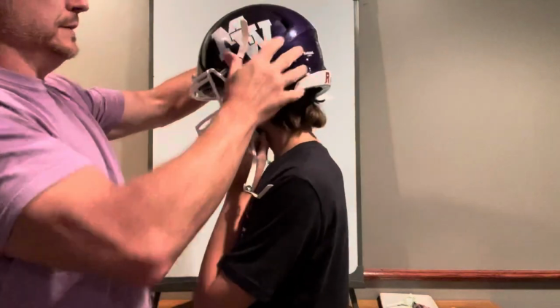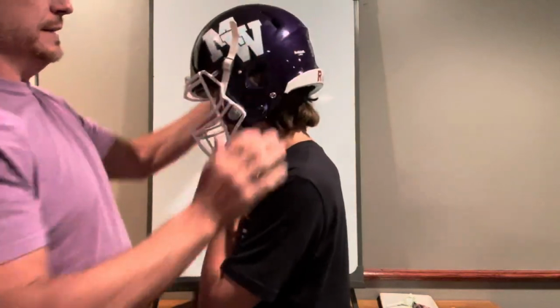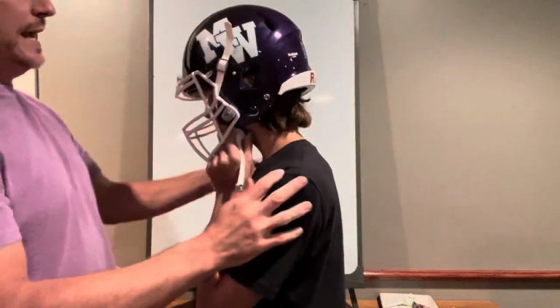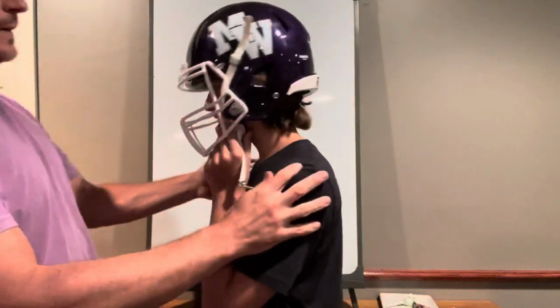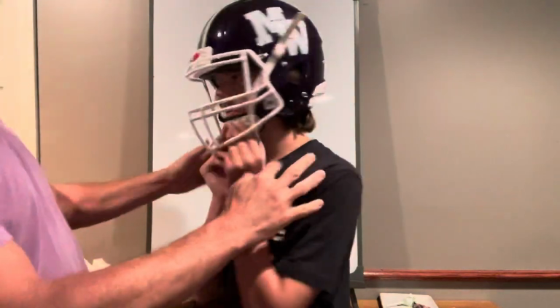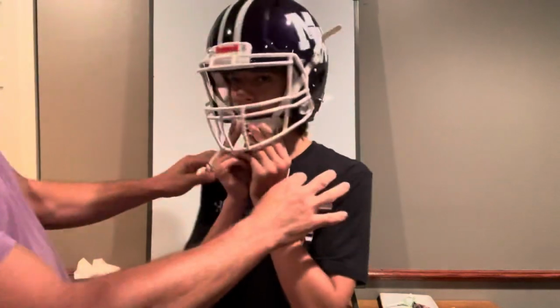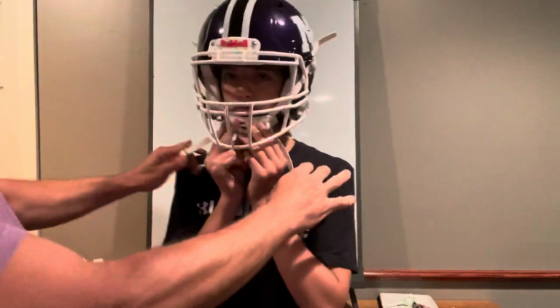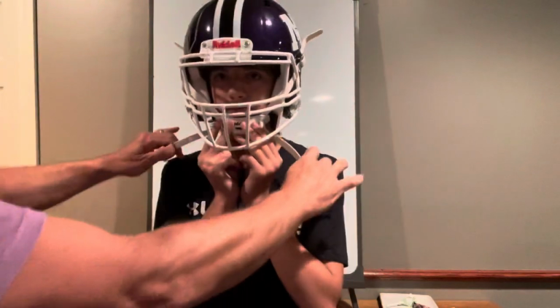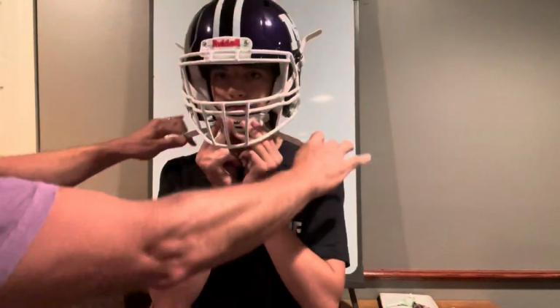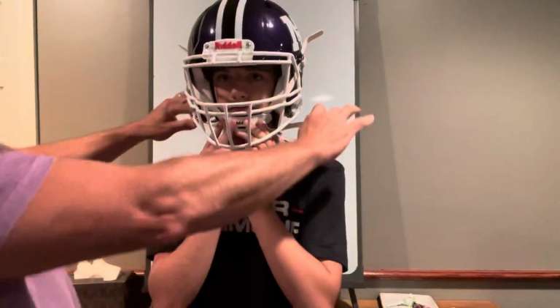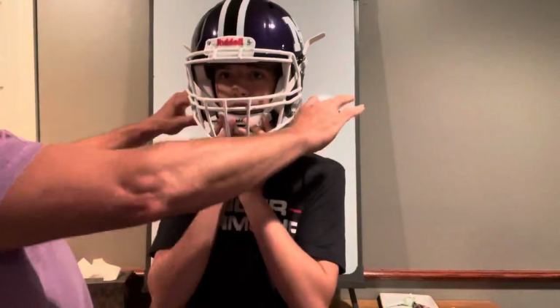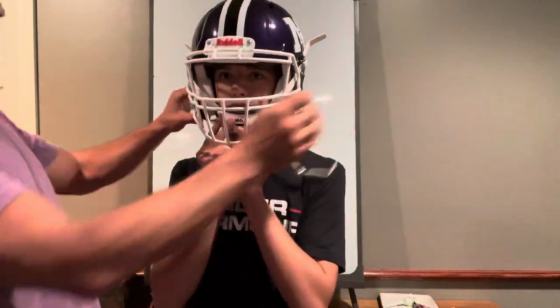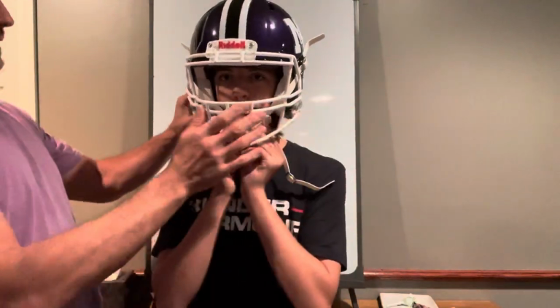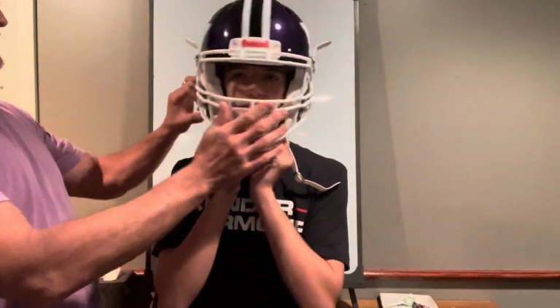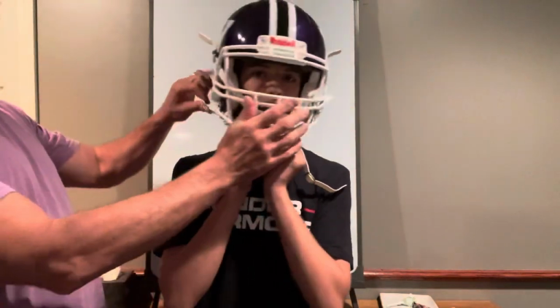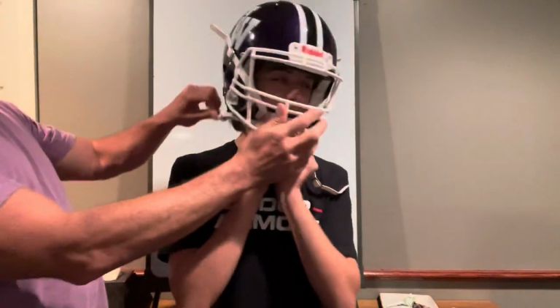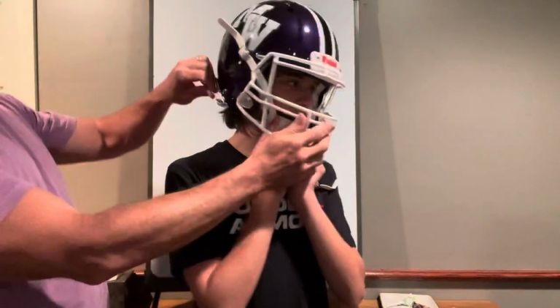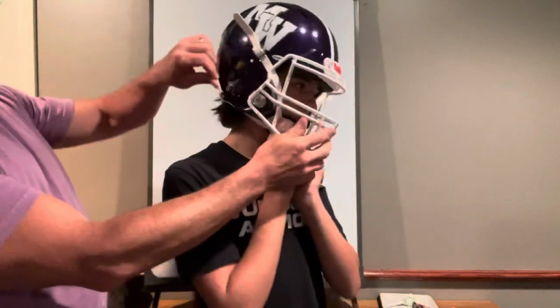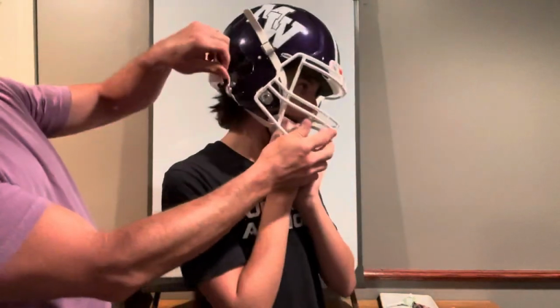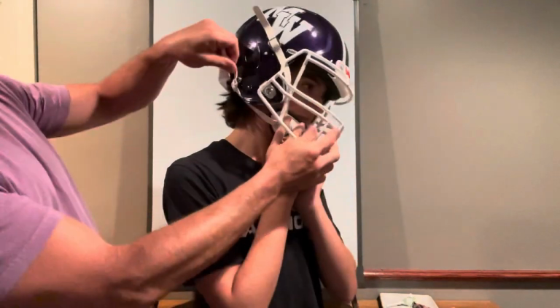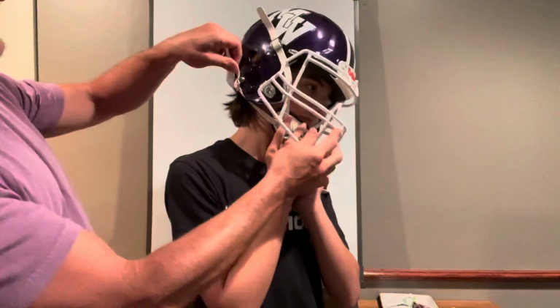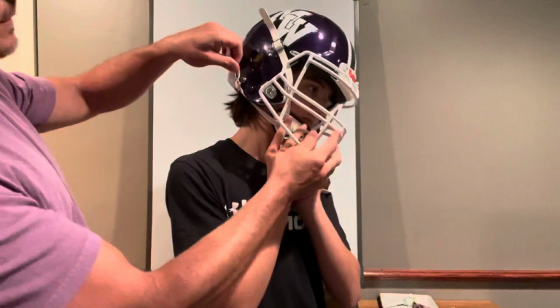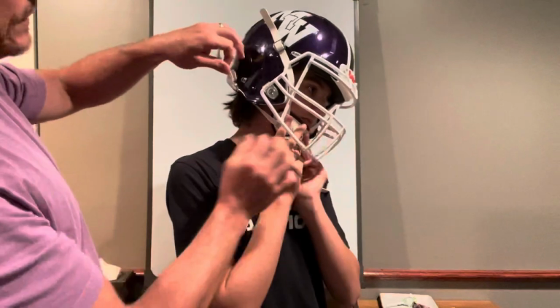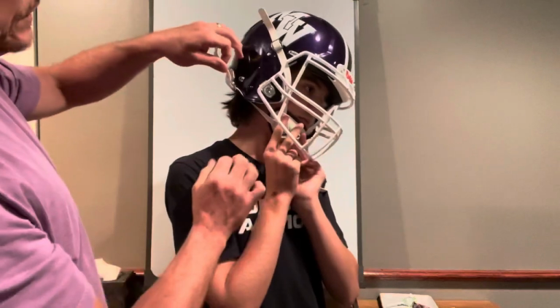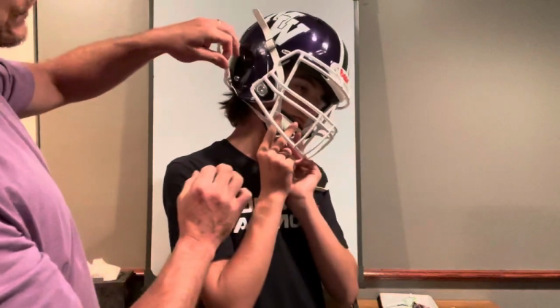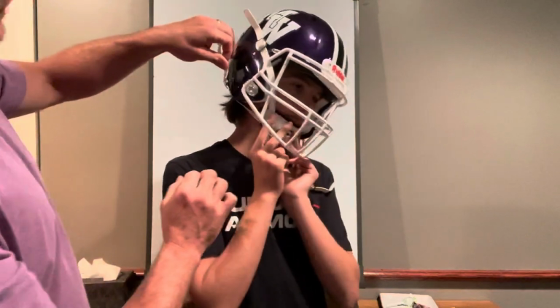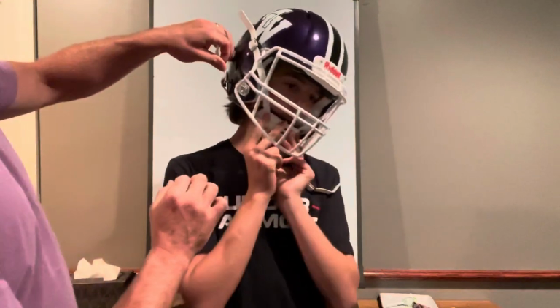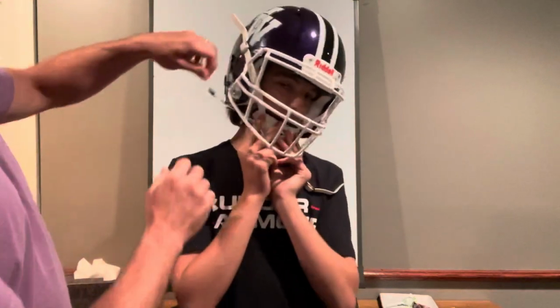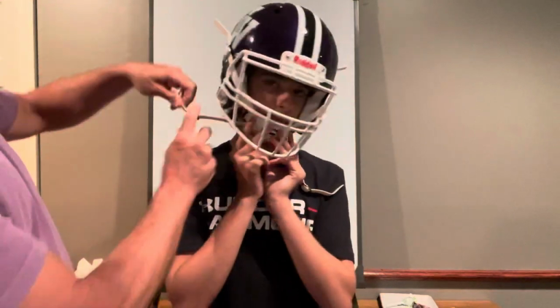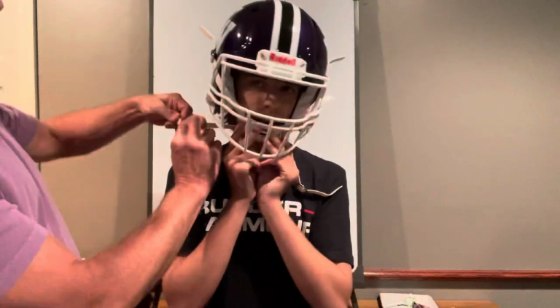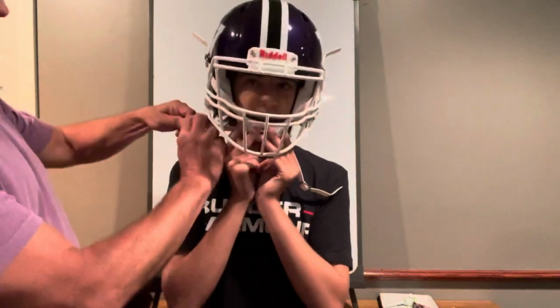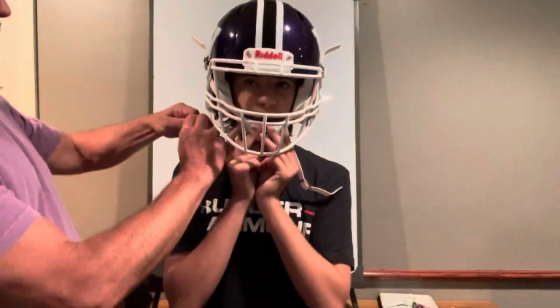We're going to check right here on the sides and make sure that these come up. This side is a little short, so I've got to make it longer.